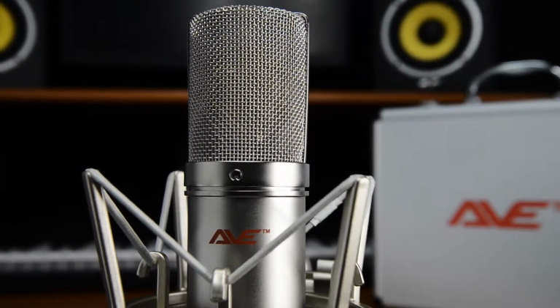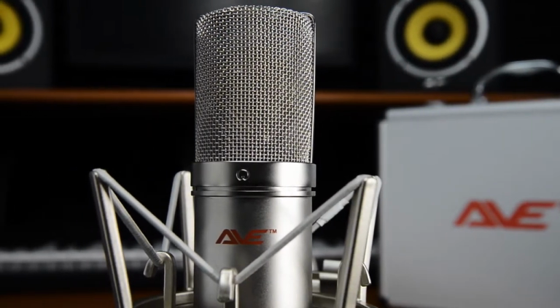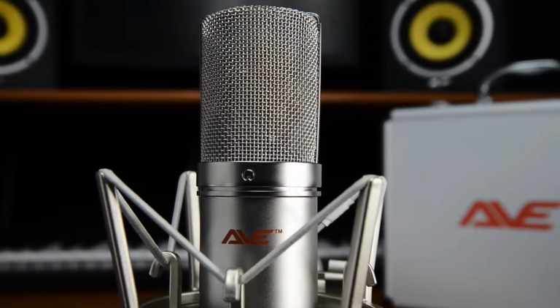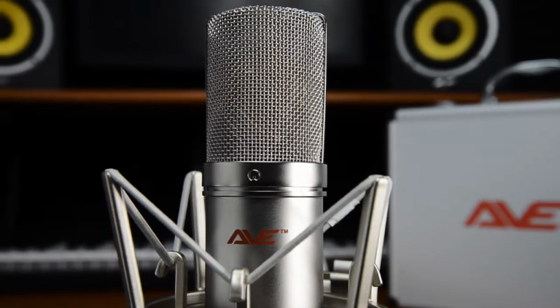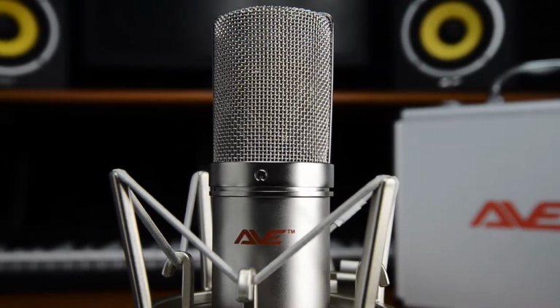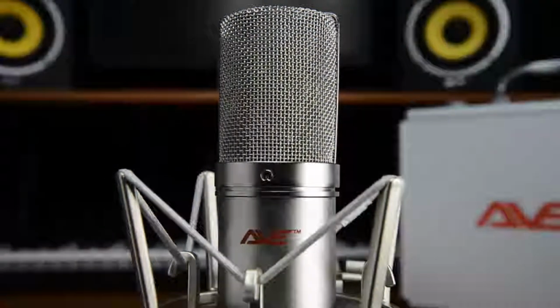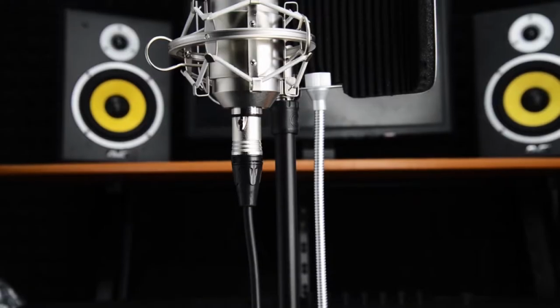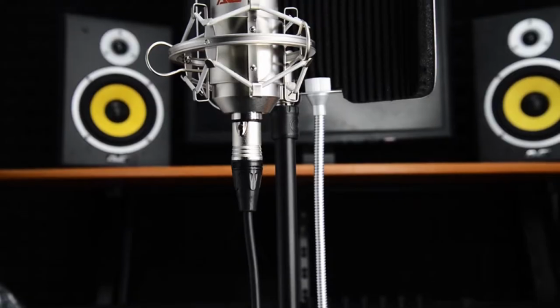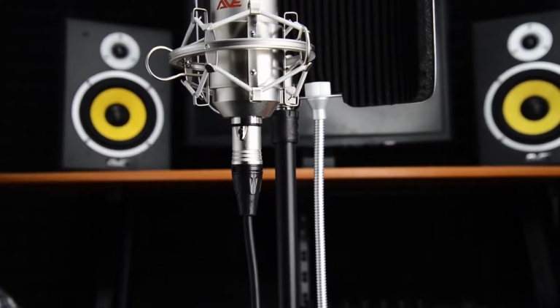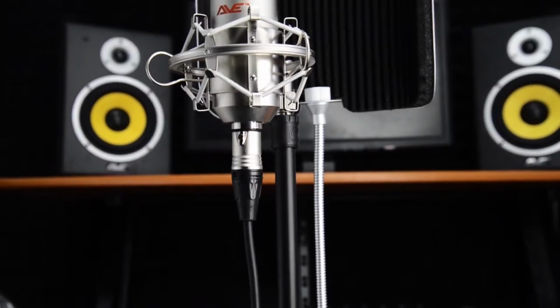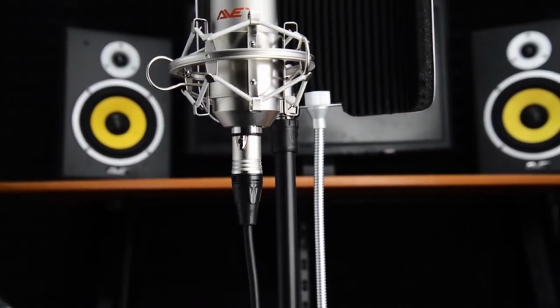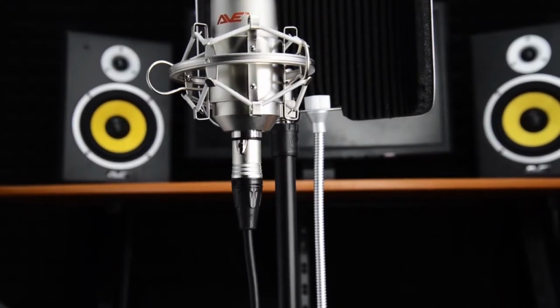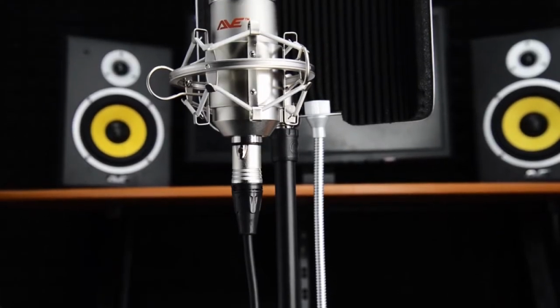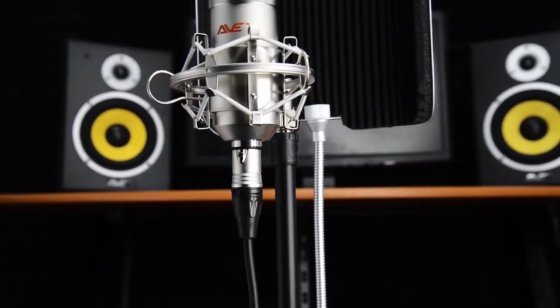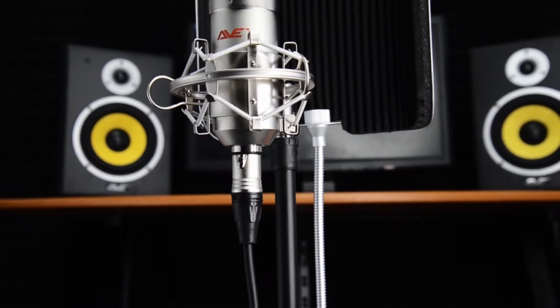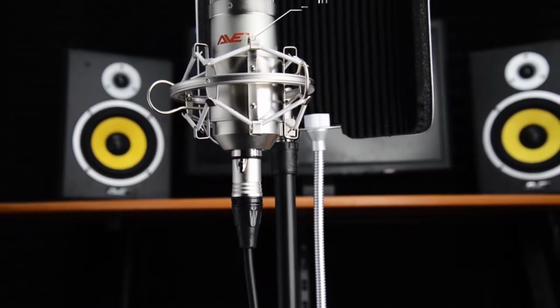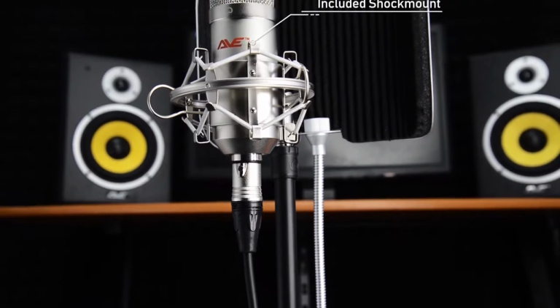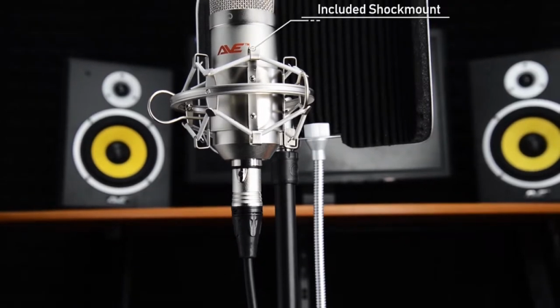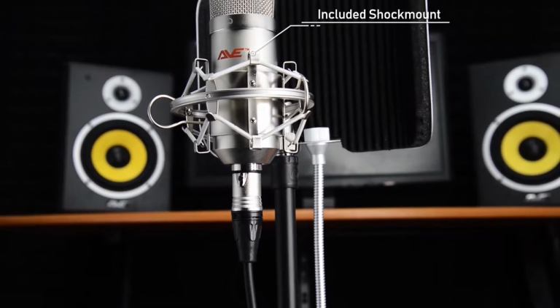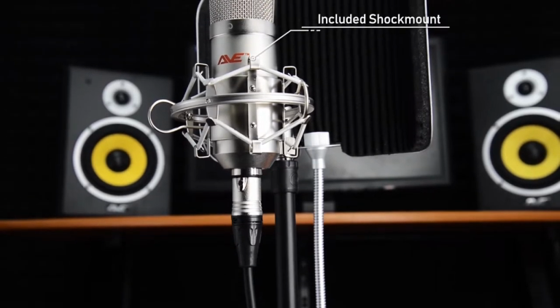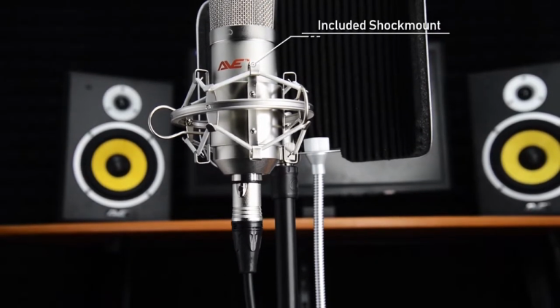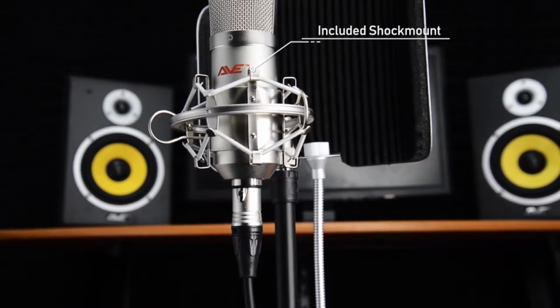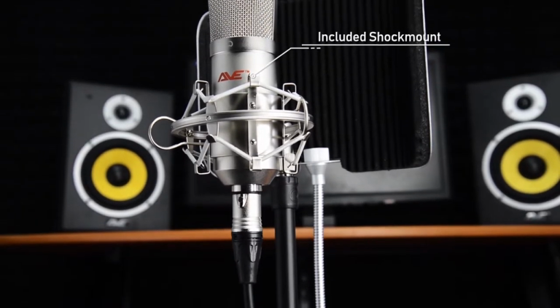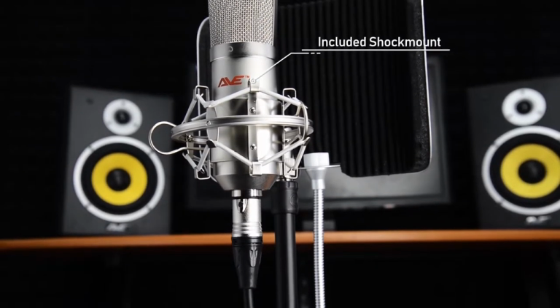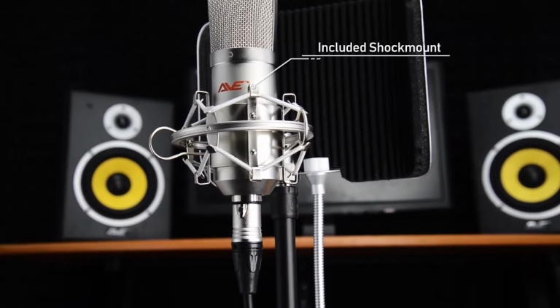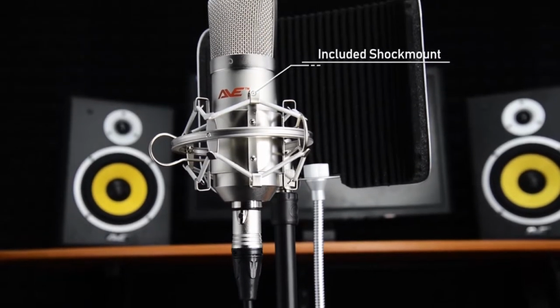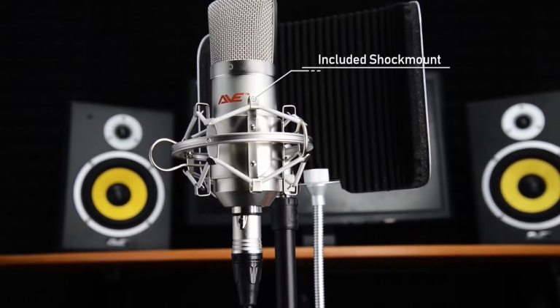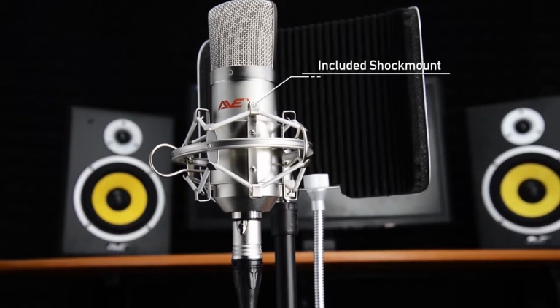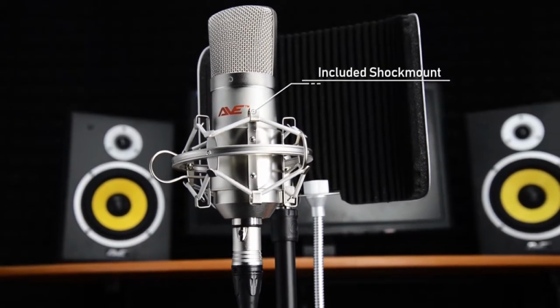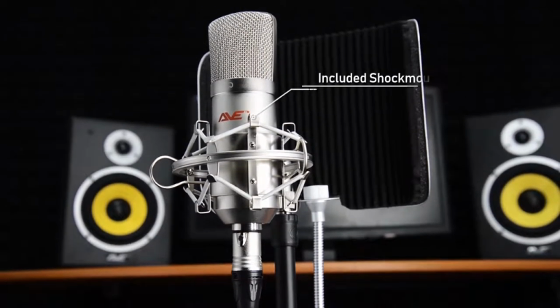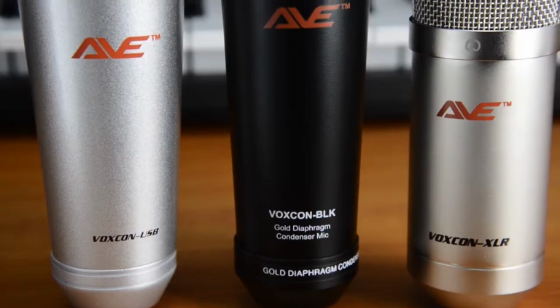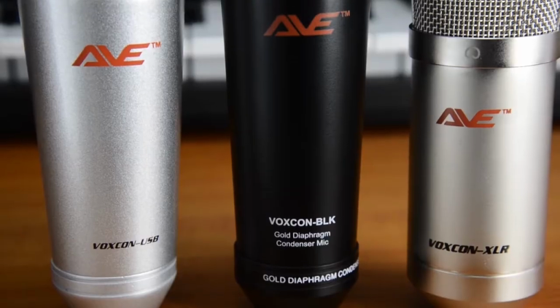All include a premium suspension shock mount to reduce vibration transfer that can discolor your recordings.